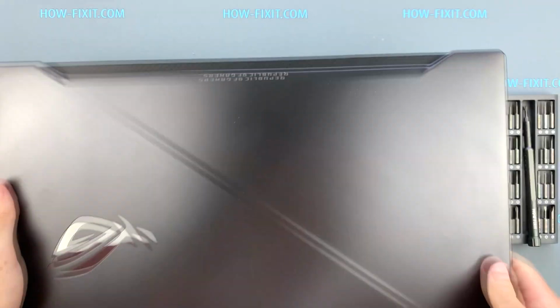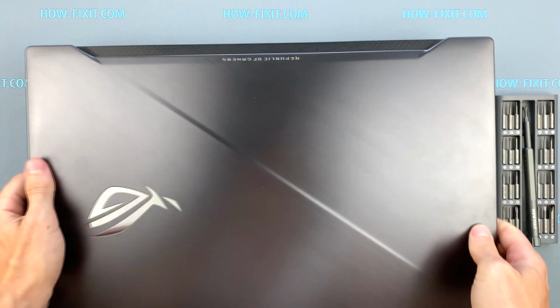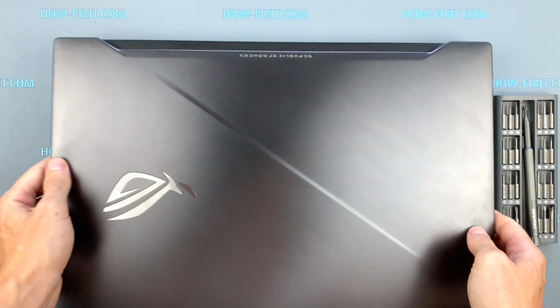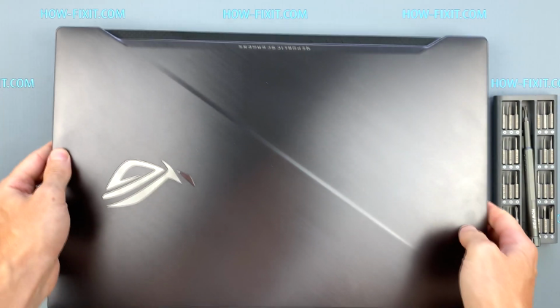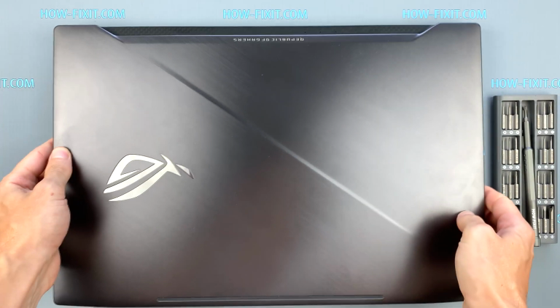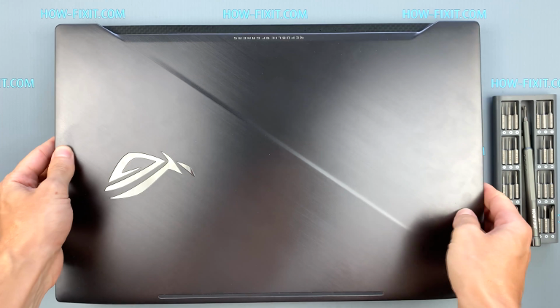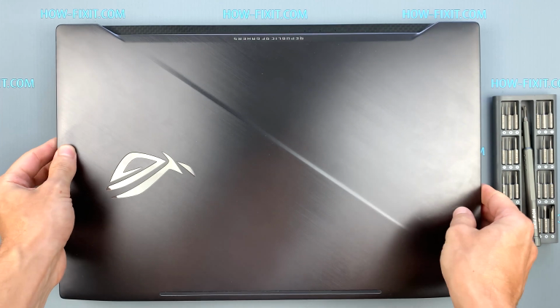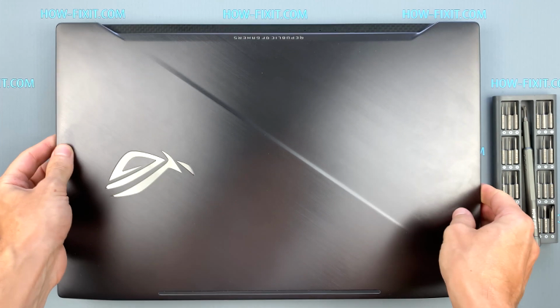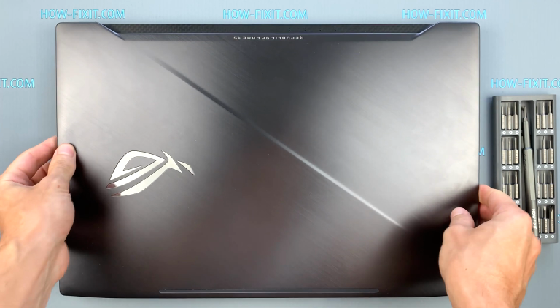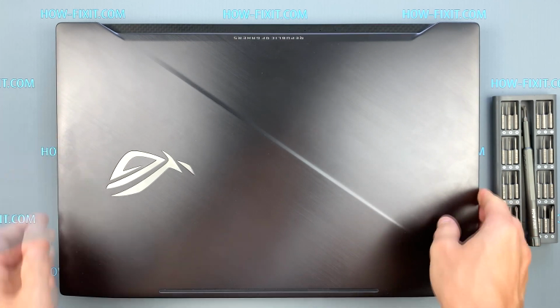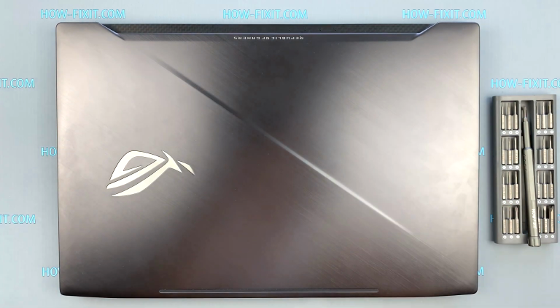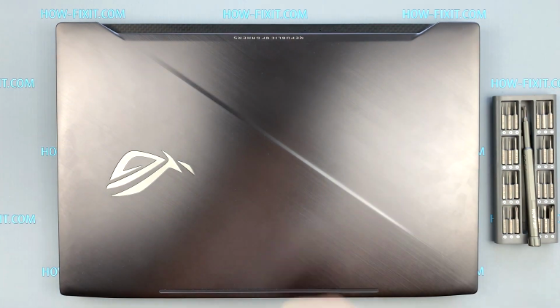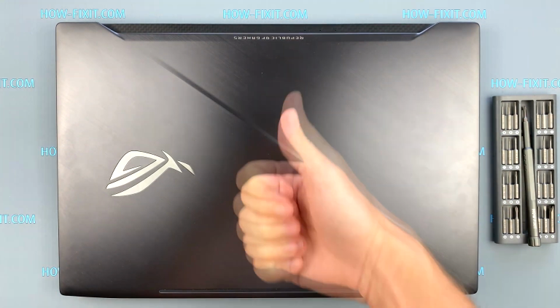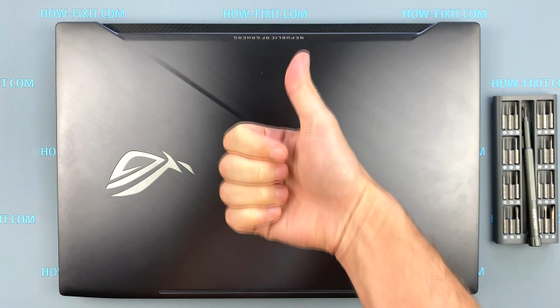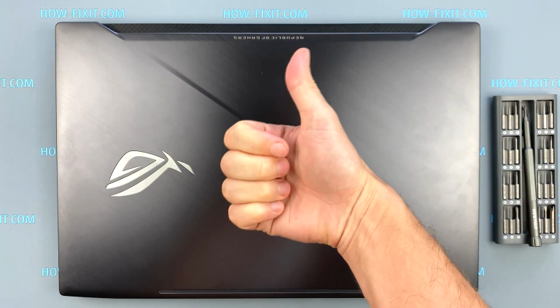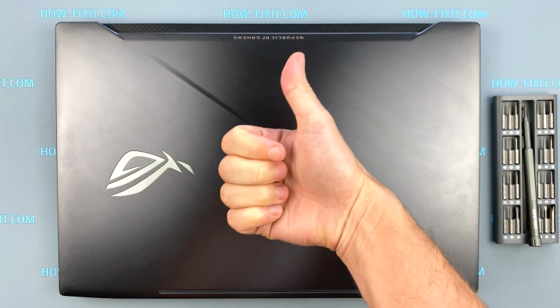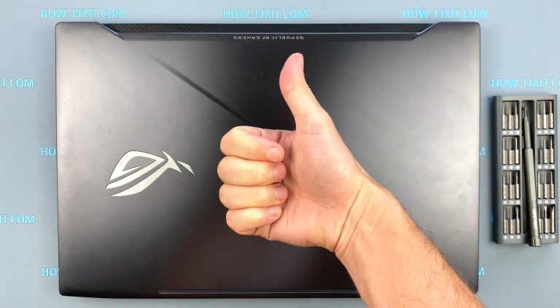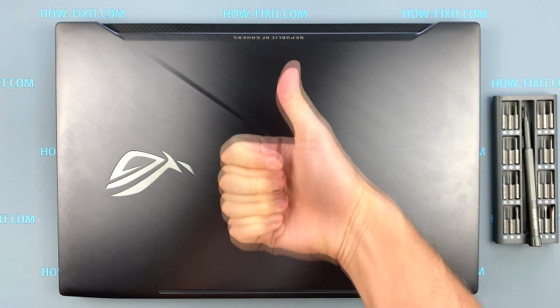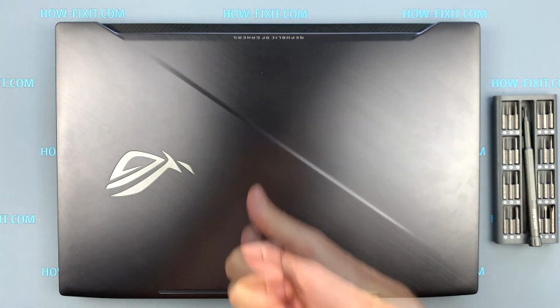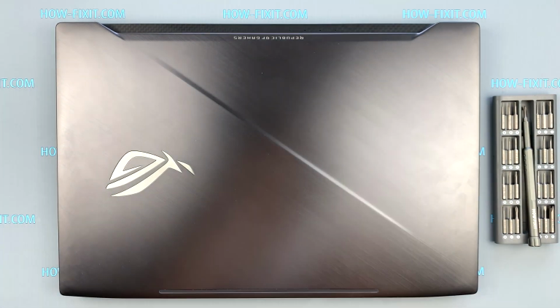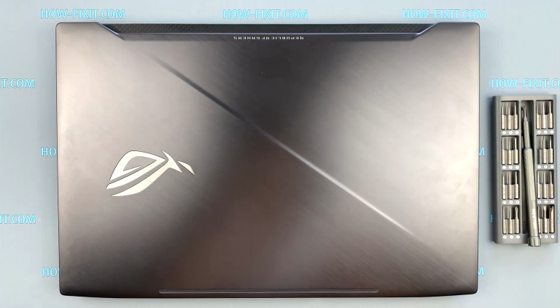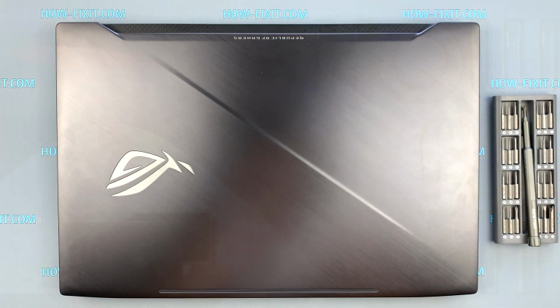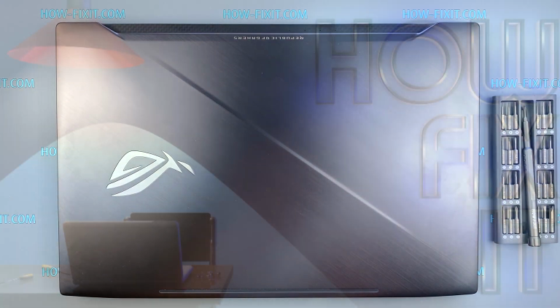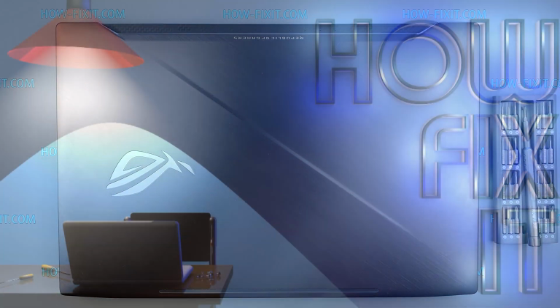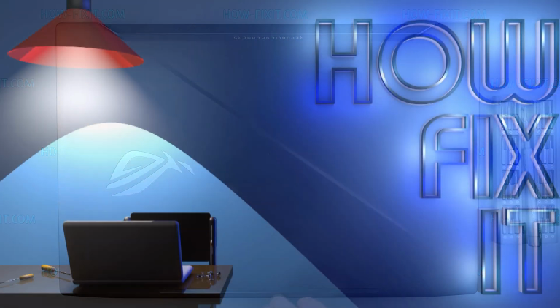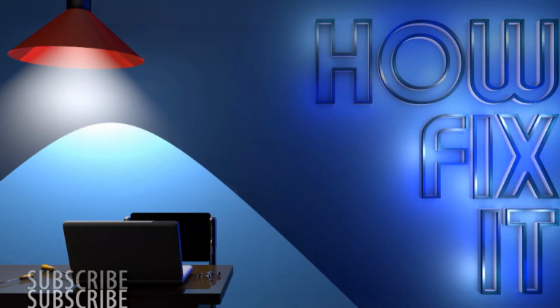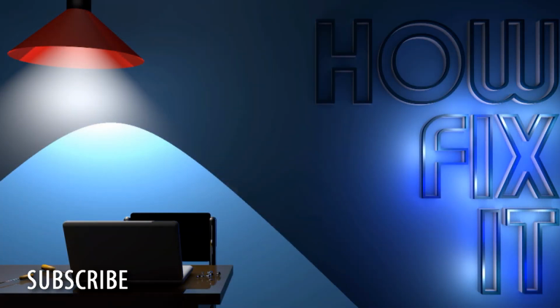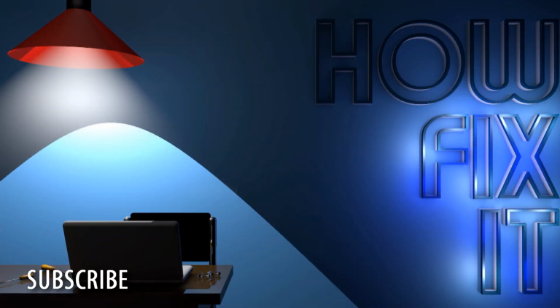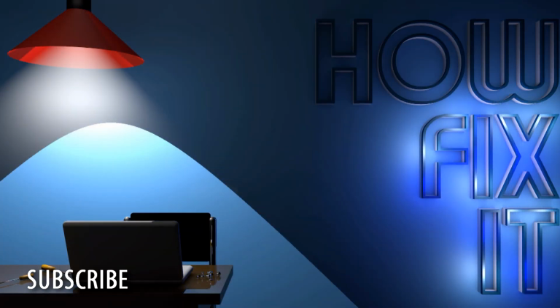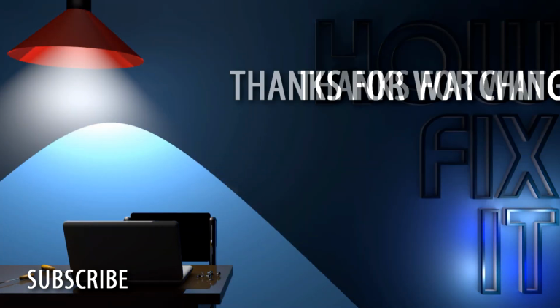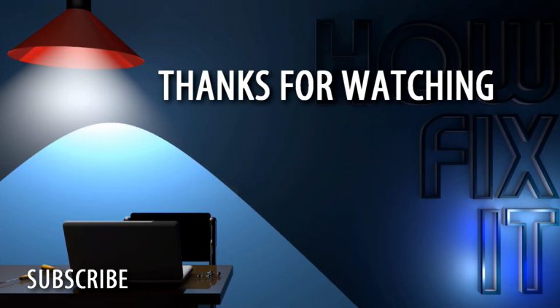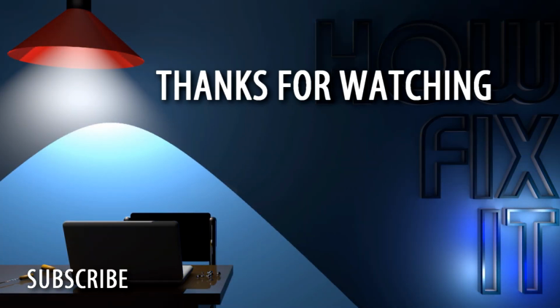Well, that's all. You were on HowFixIt and see you guys next time. Thank you.